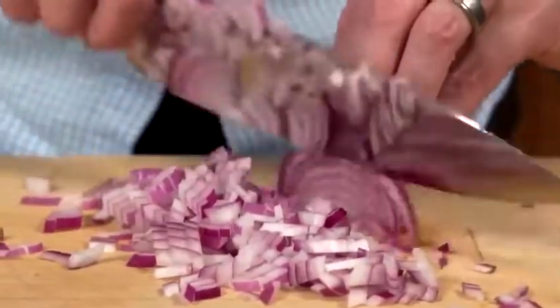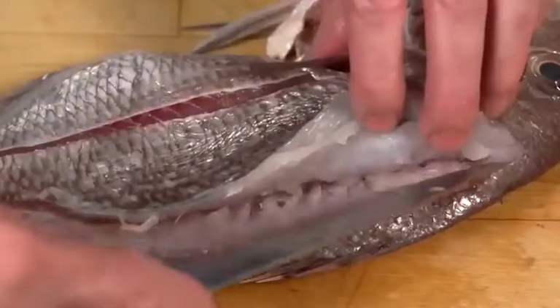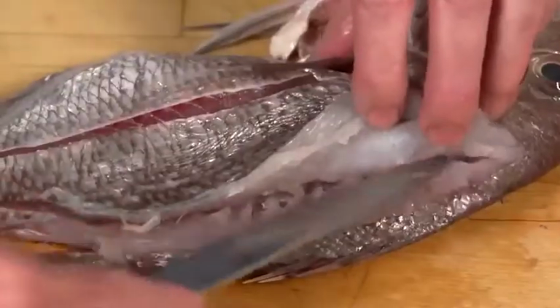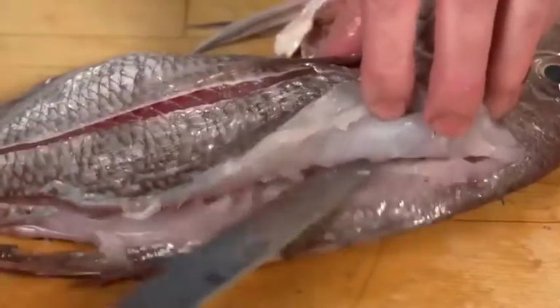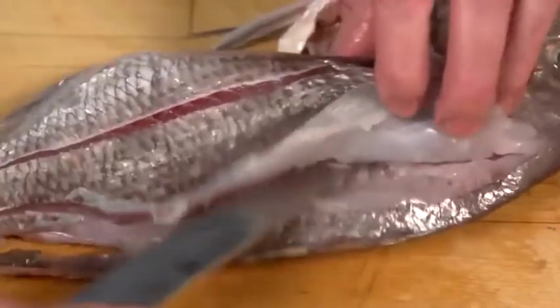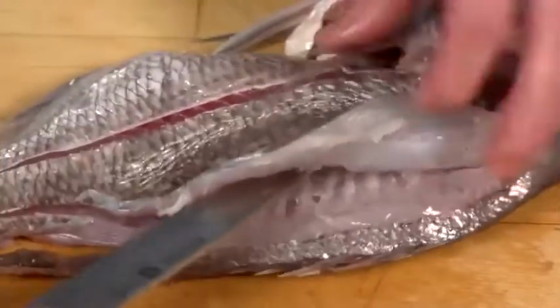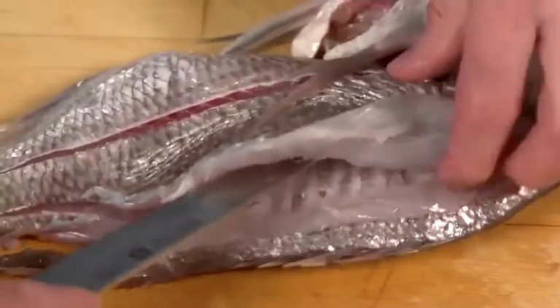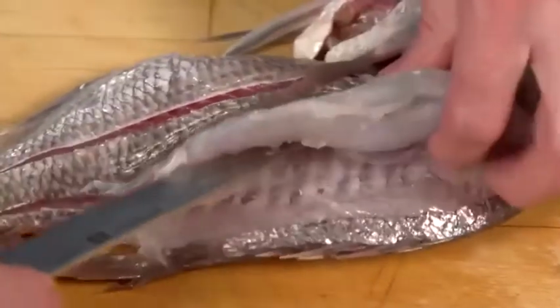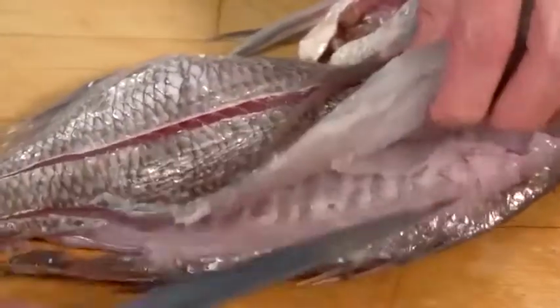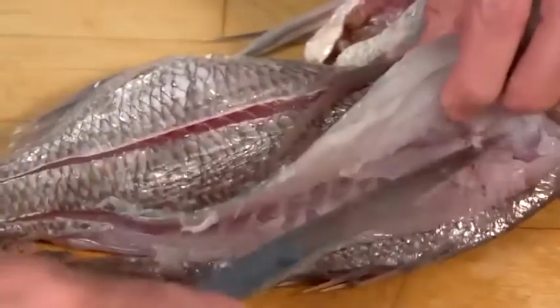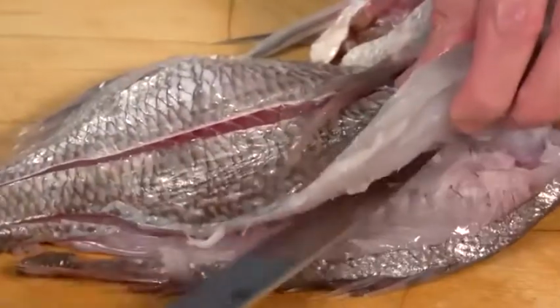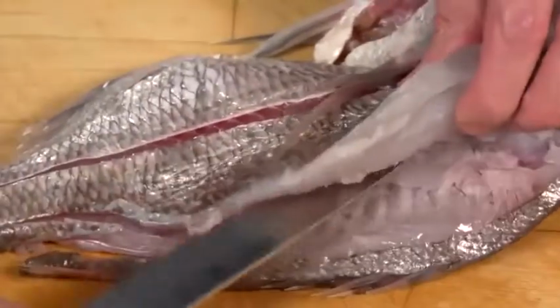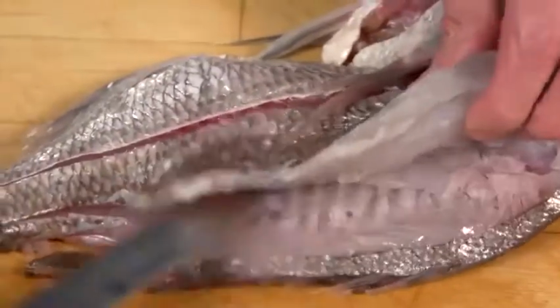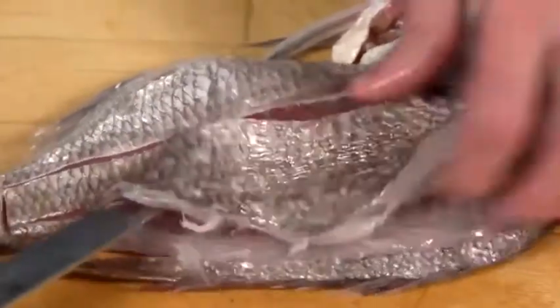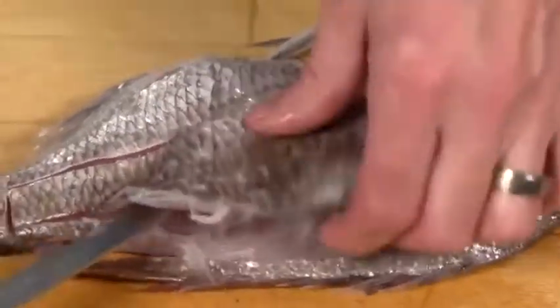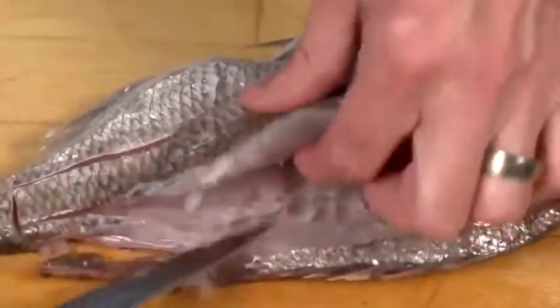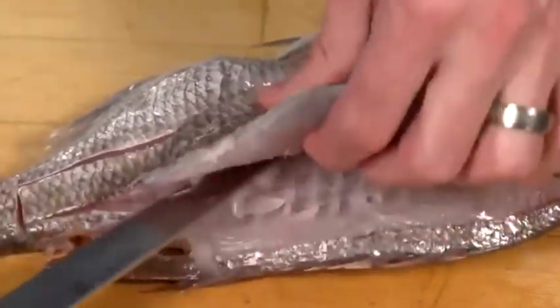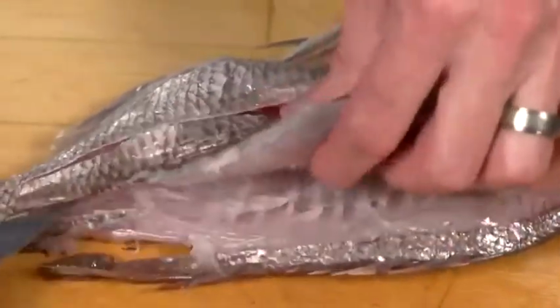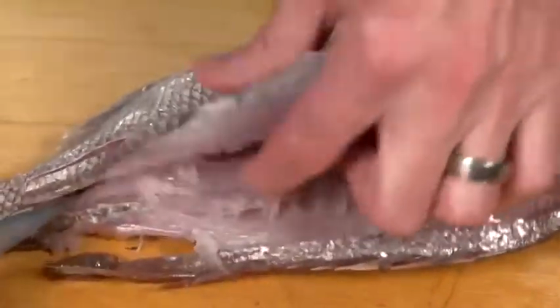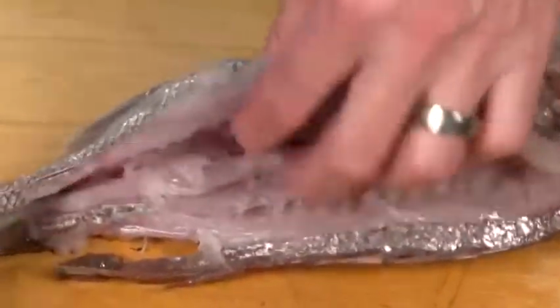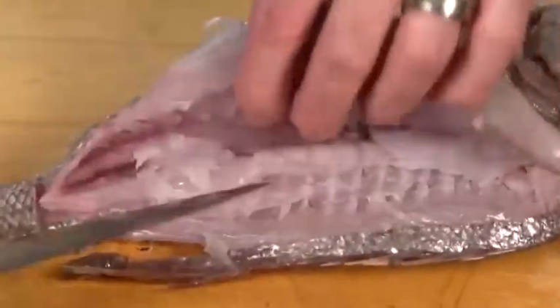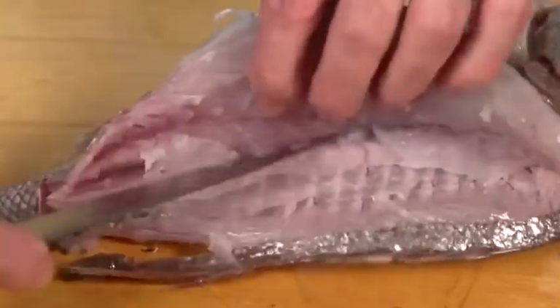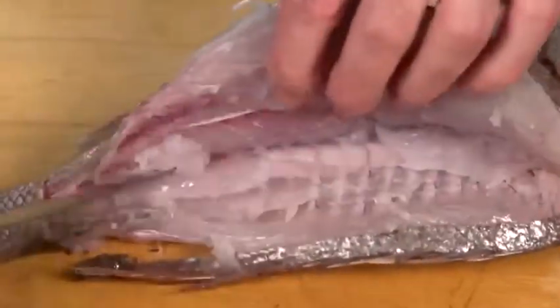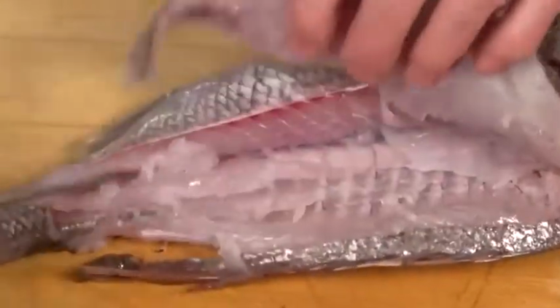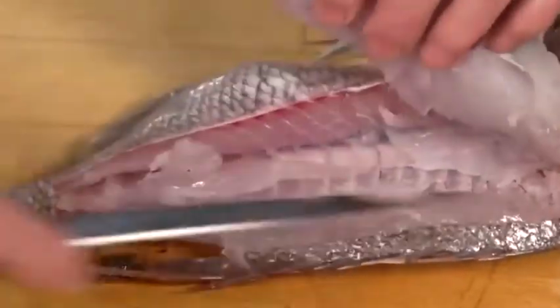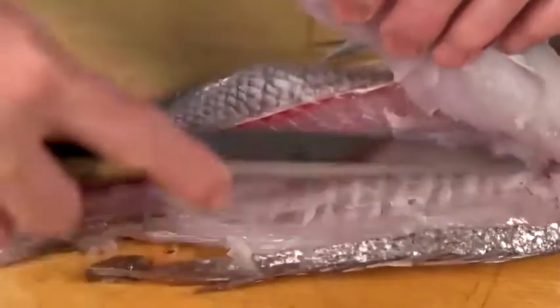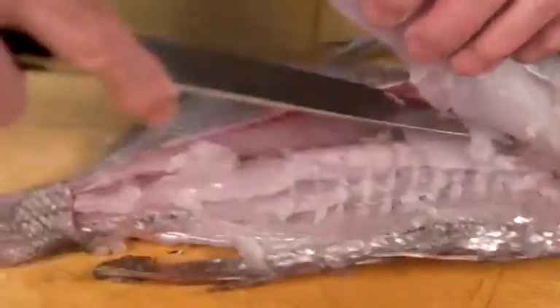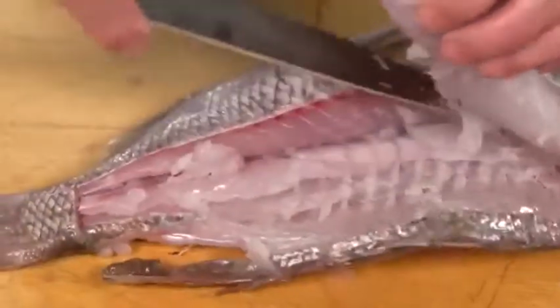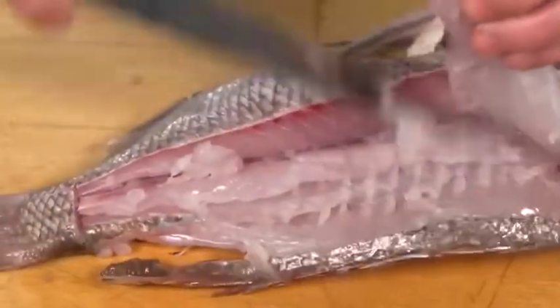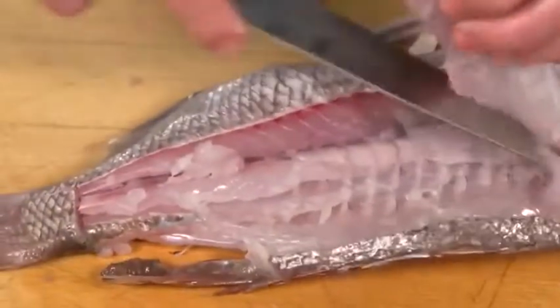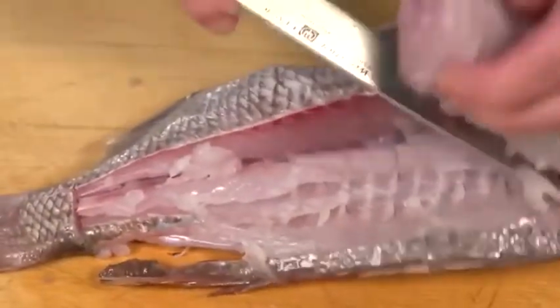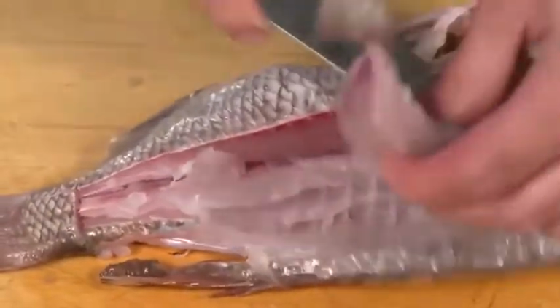The six-inch utility knife is a good complement. The narrow, tapered blade is good for when you need to fillet fish or break down a chicken.